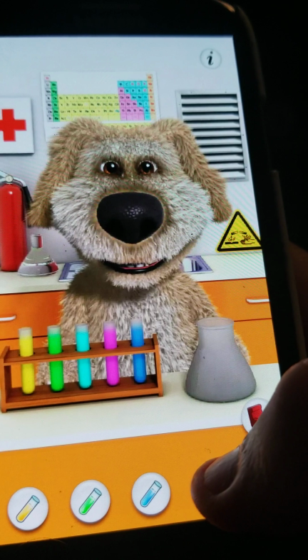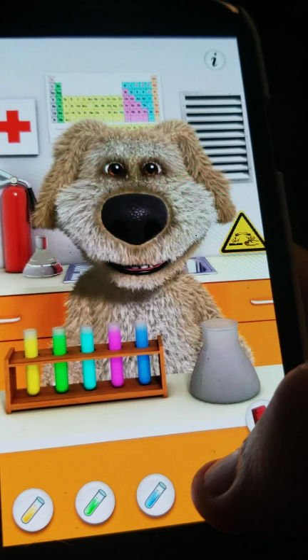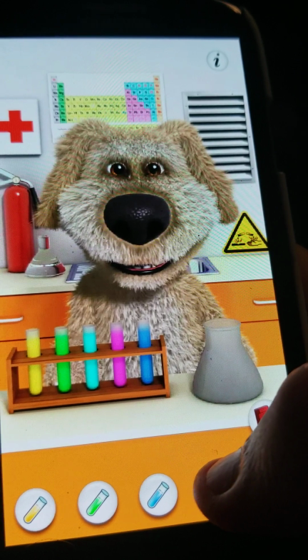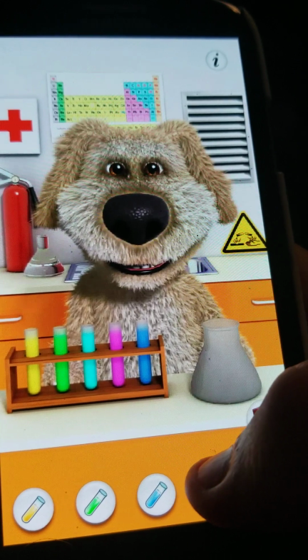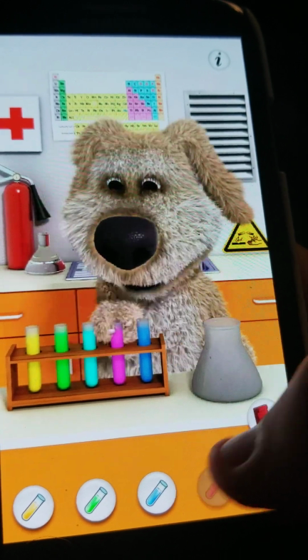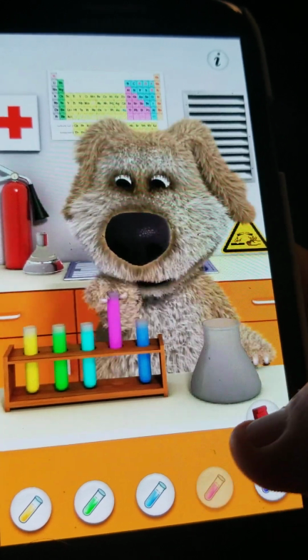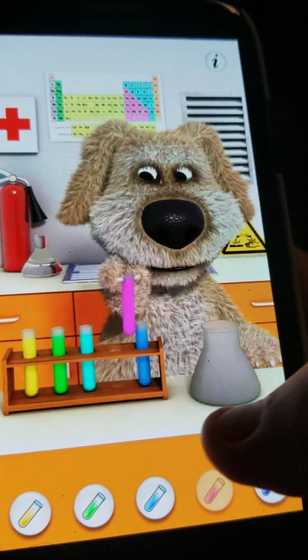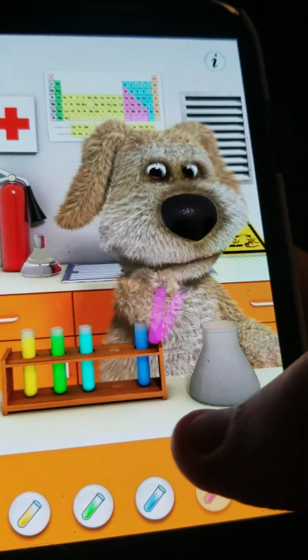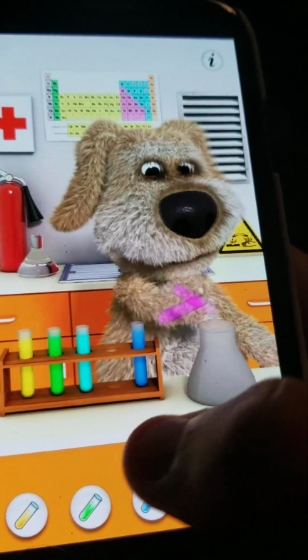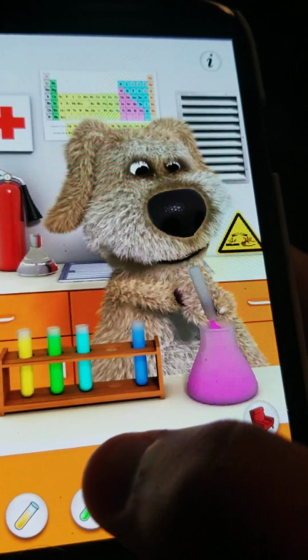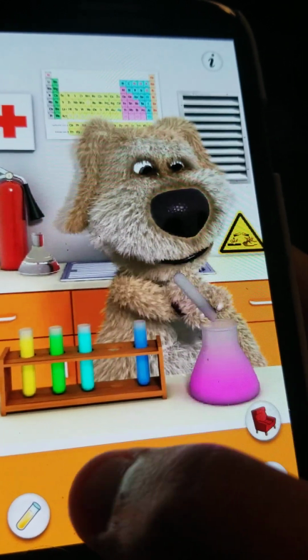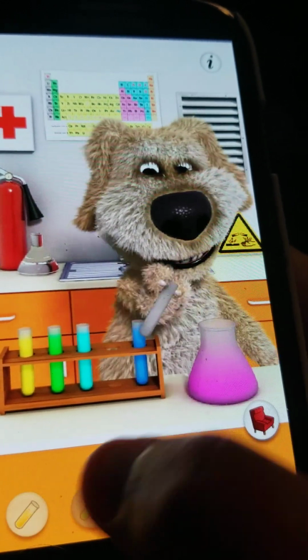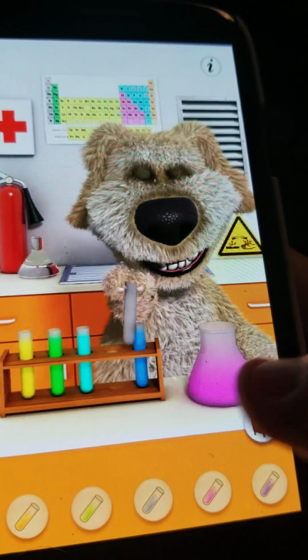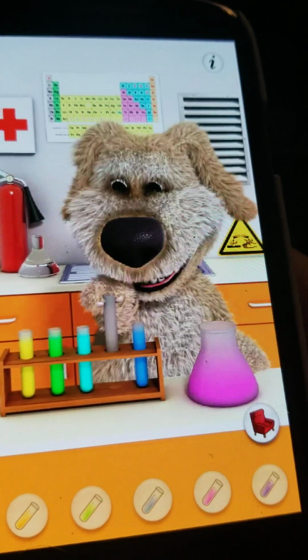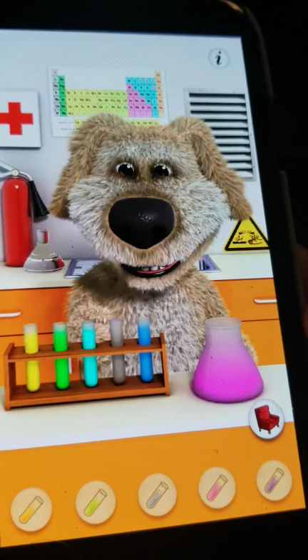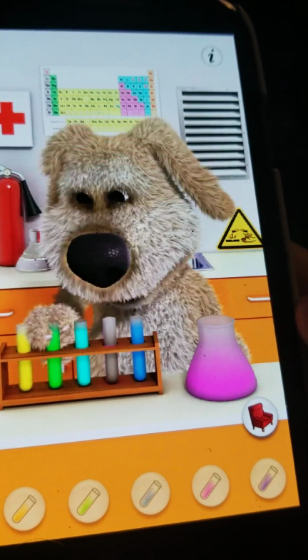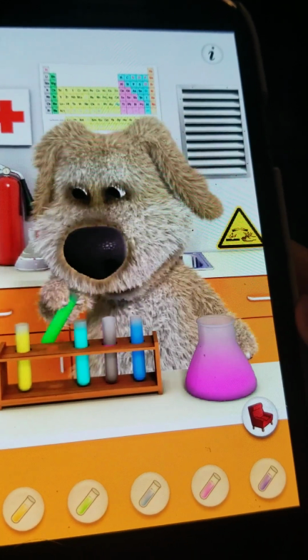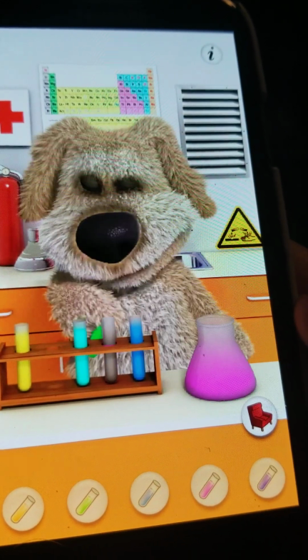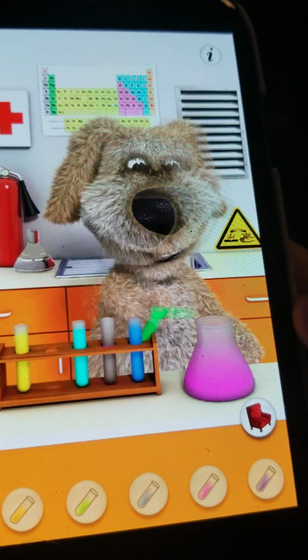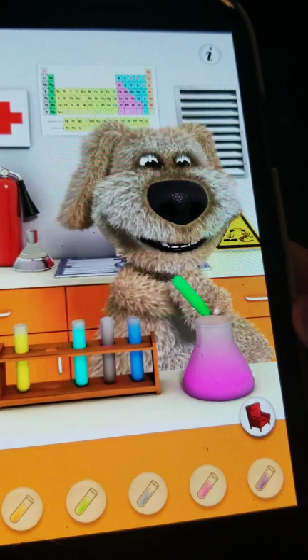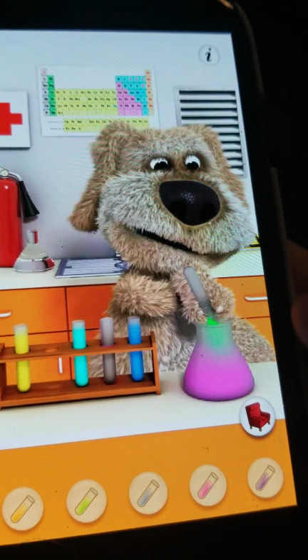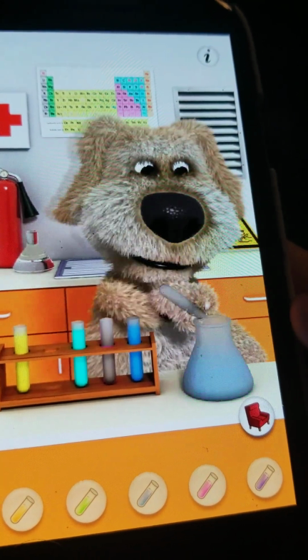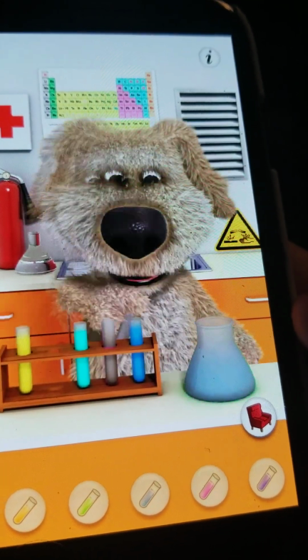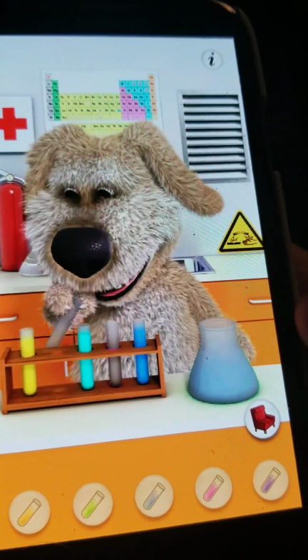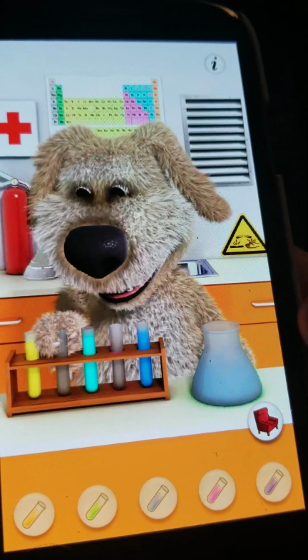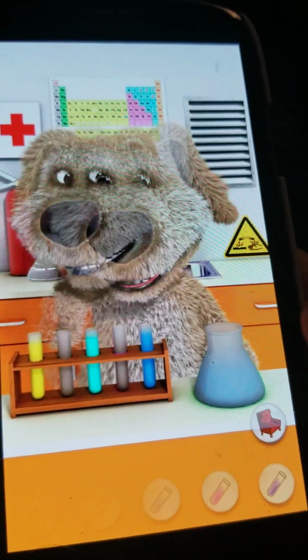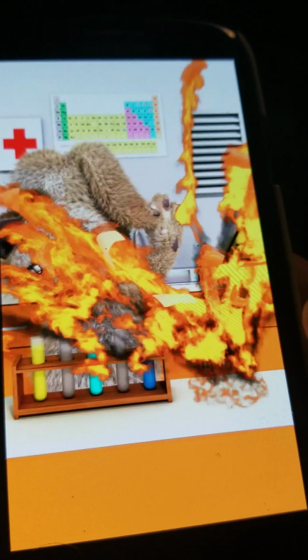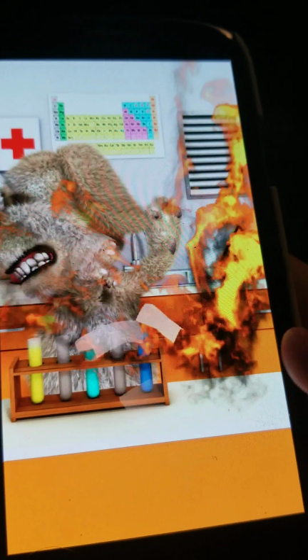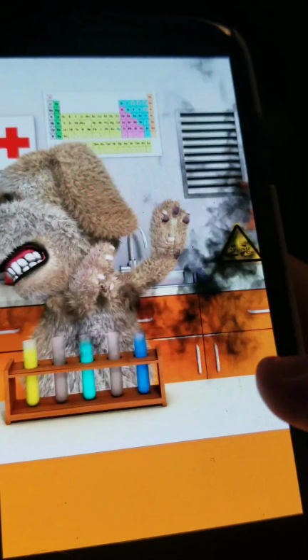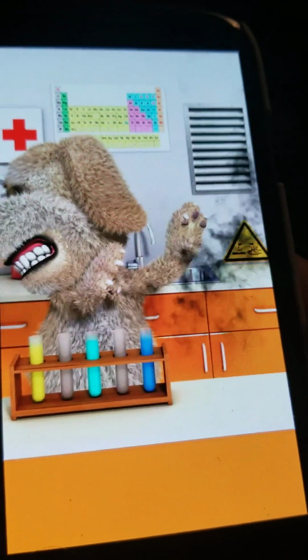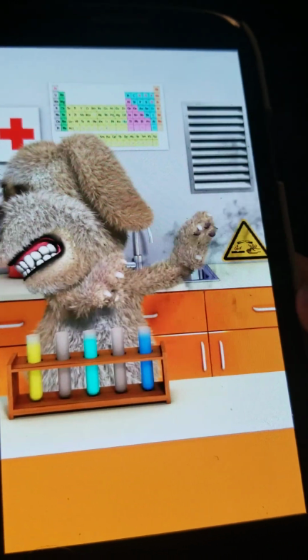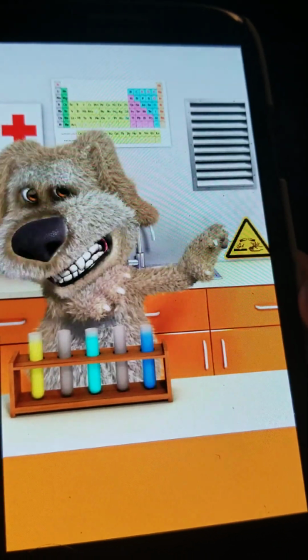If you mix pink and green, it'll explode.